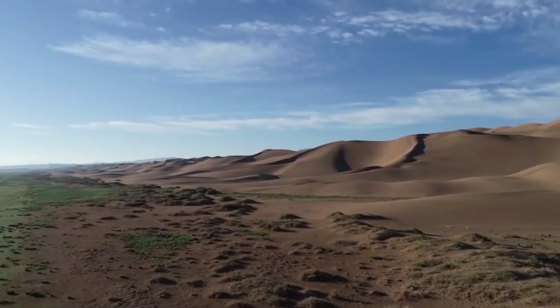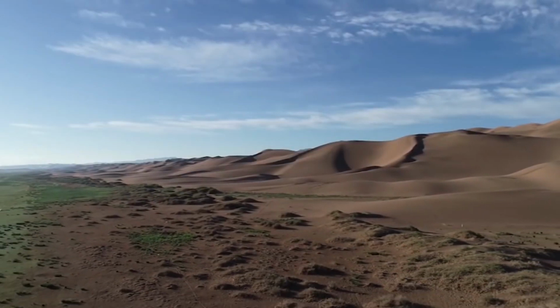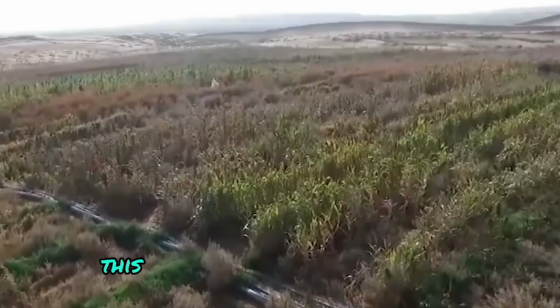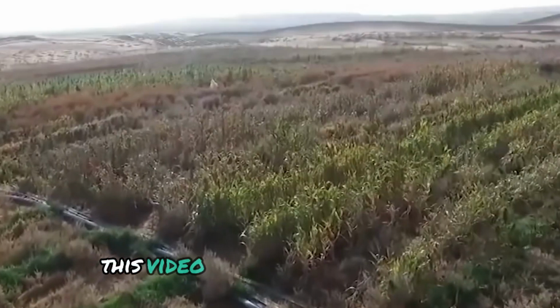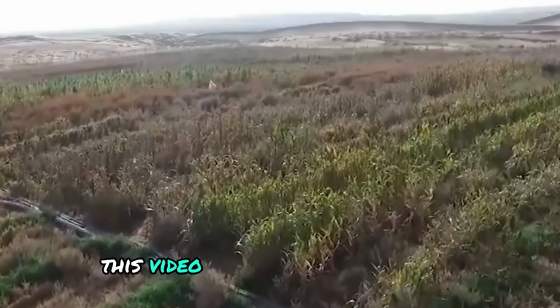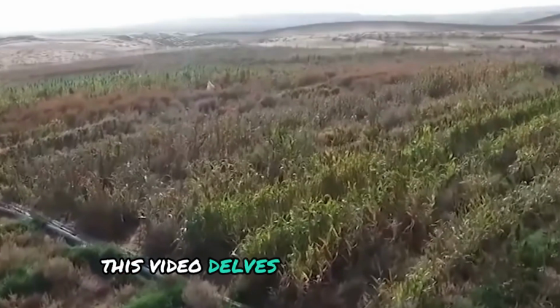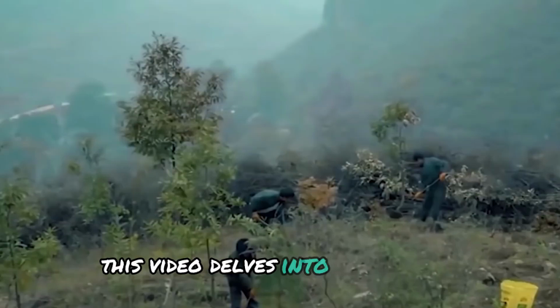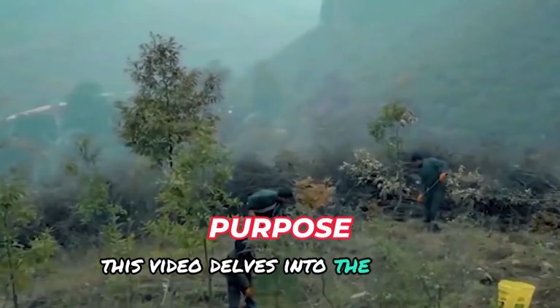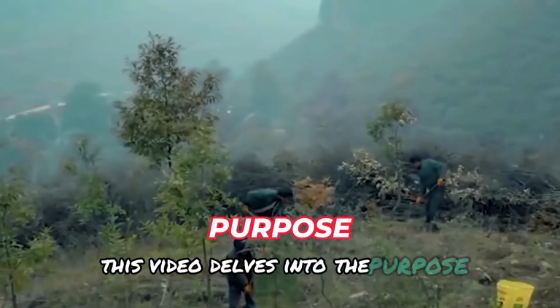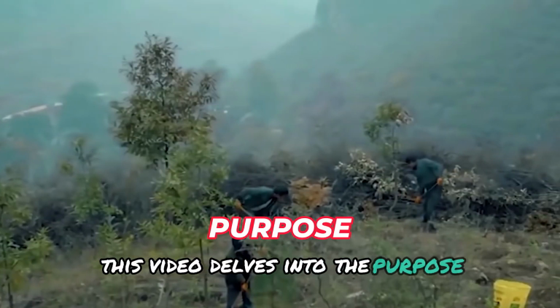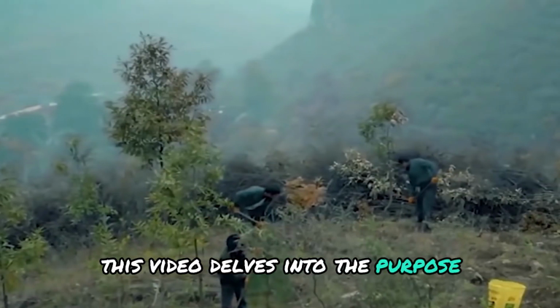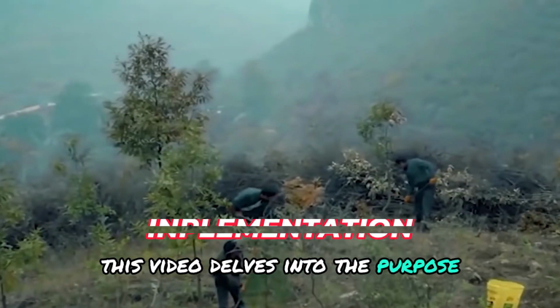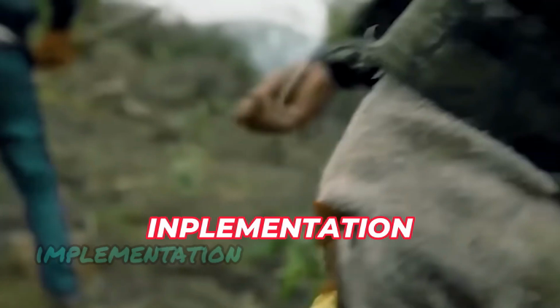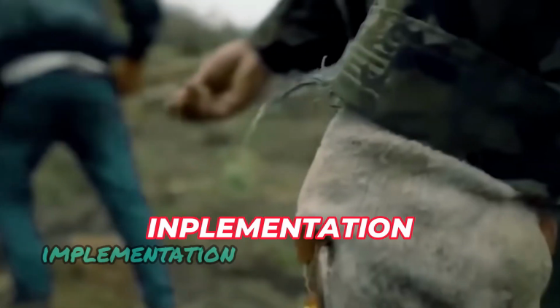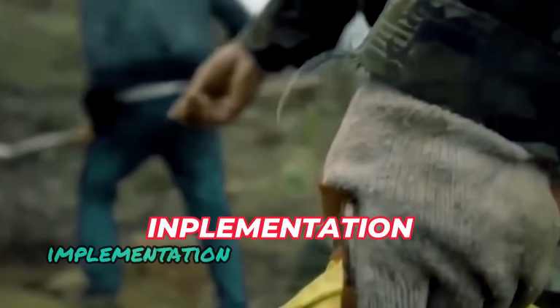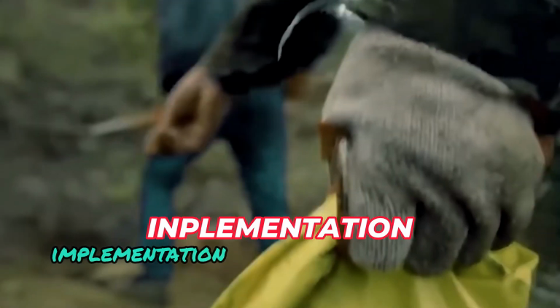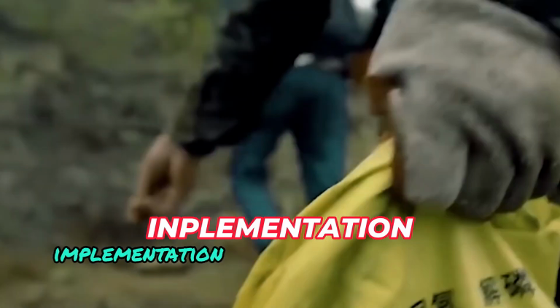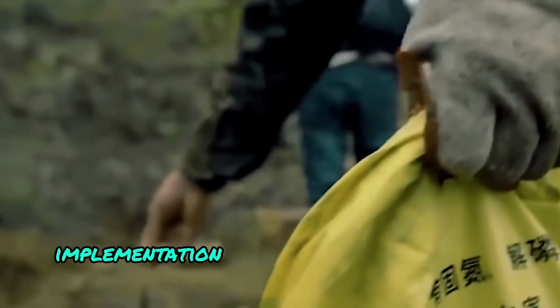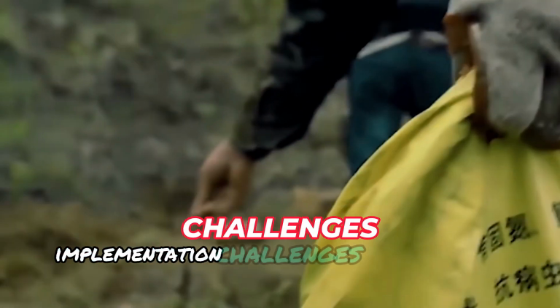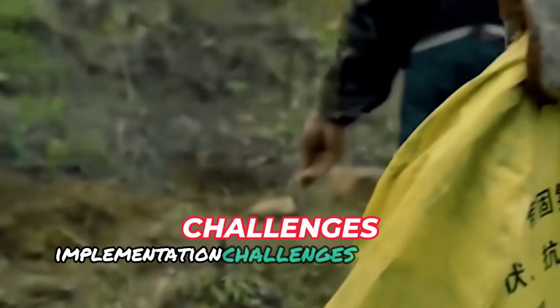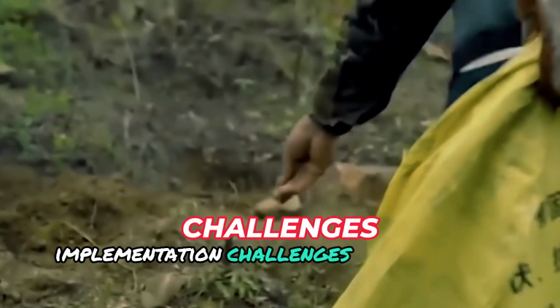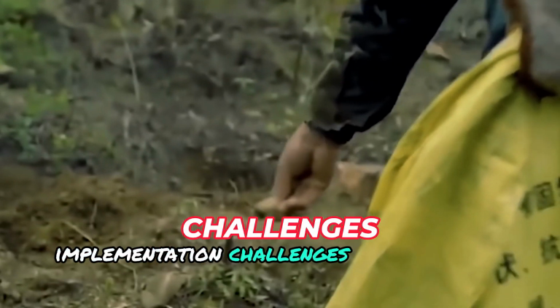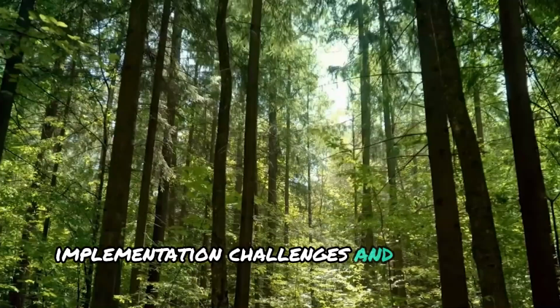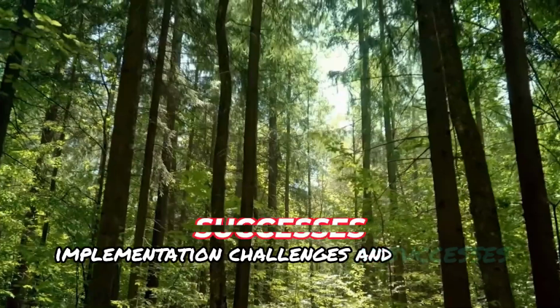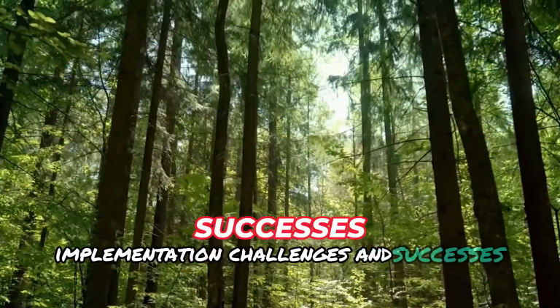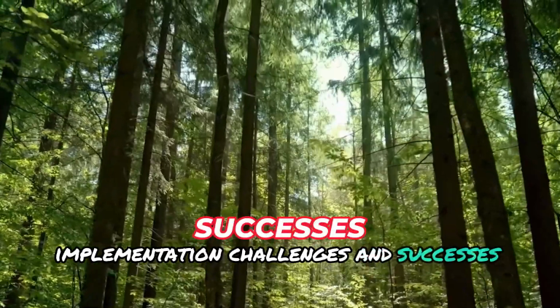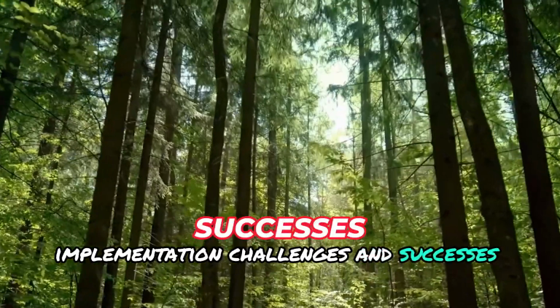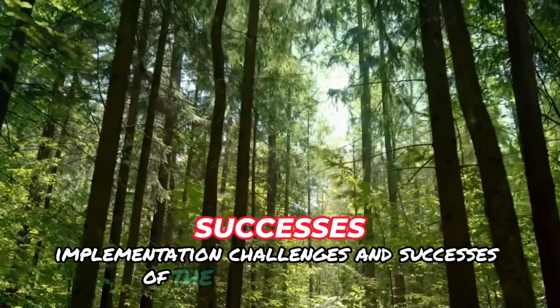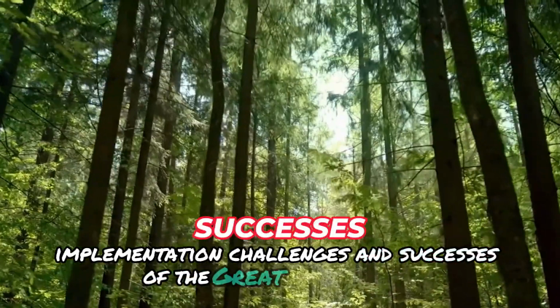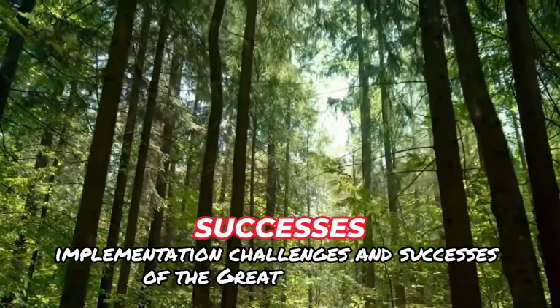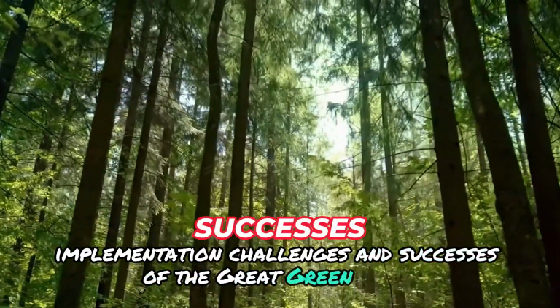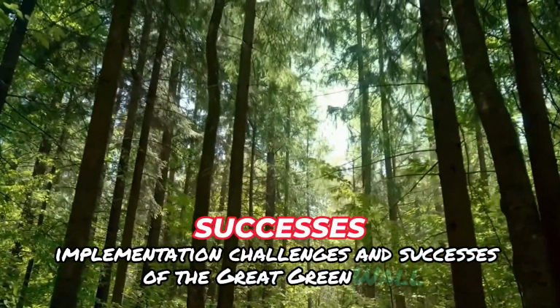This video delves into the purpose, implementation, challenges, and successes of the Great Green Wall.